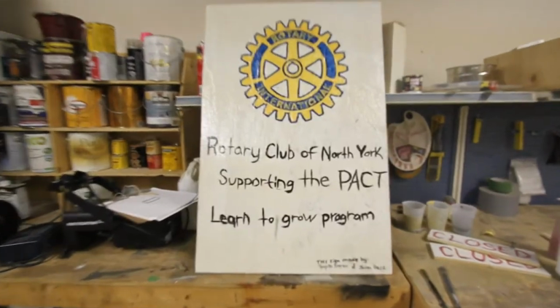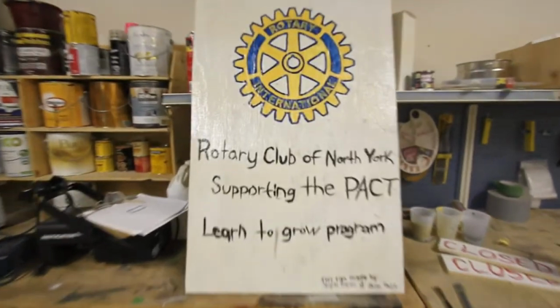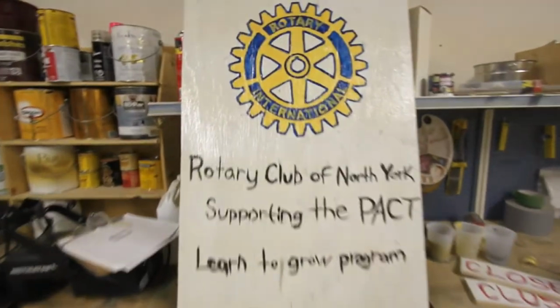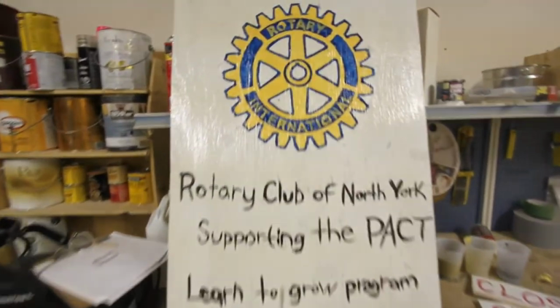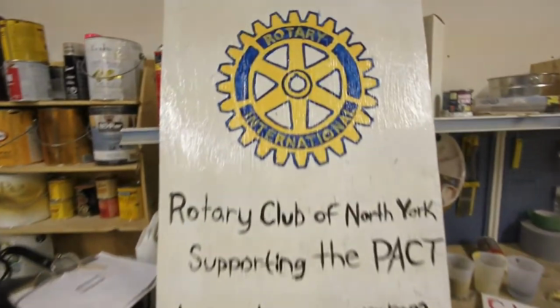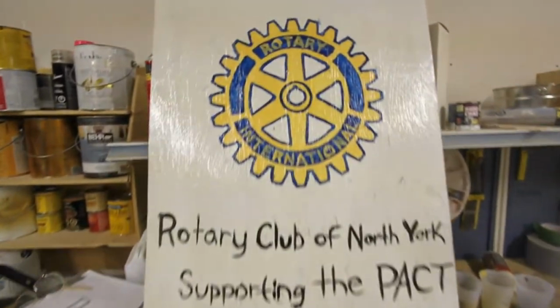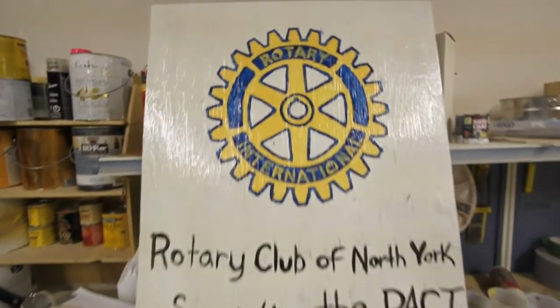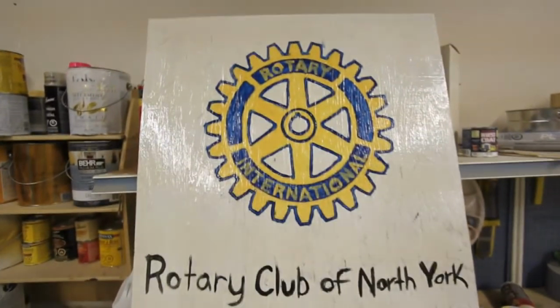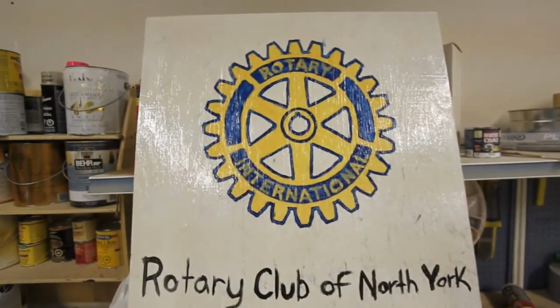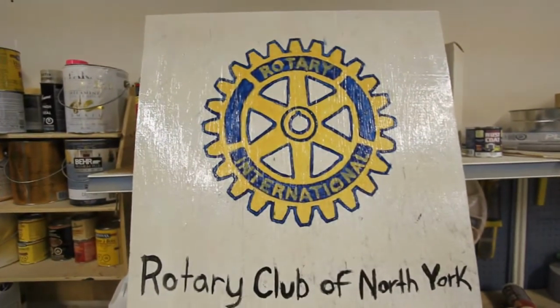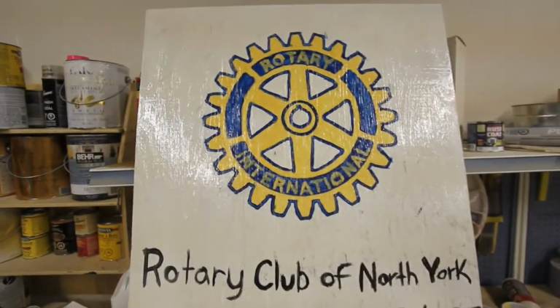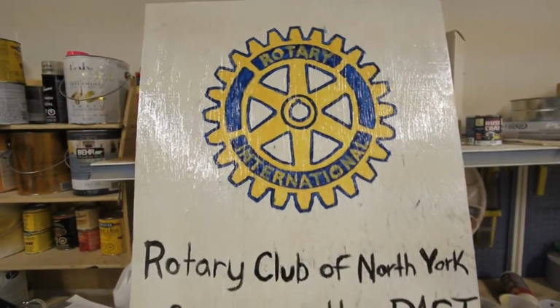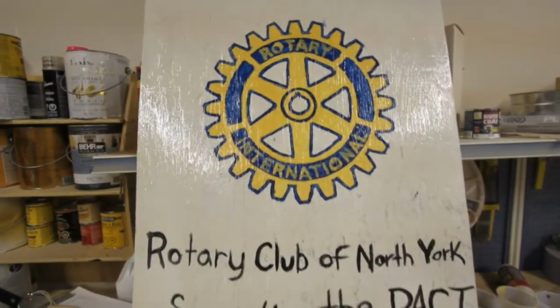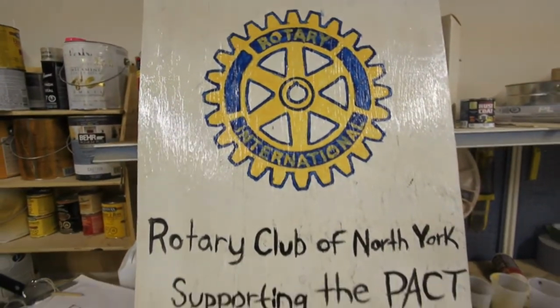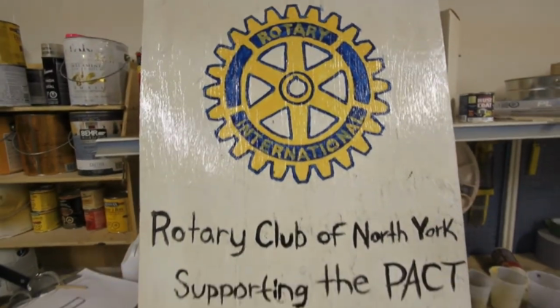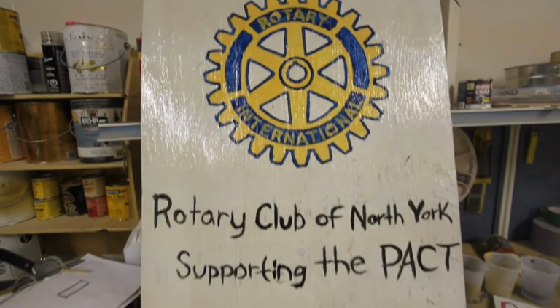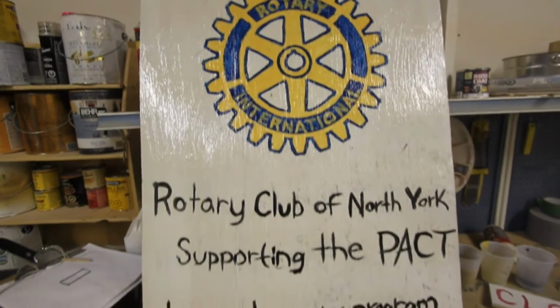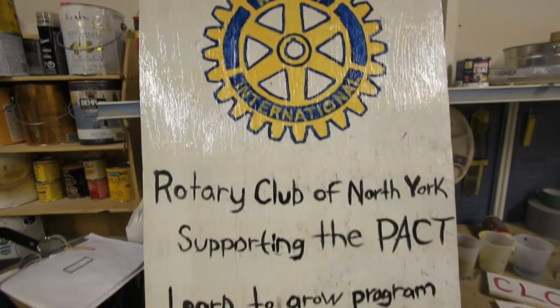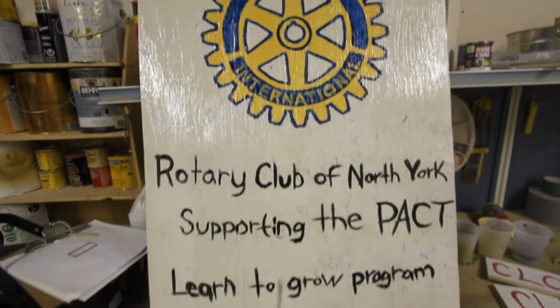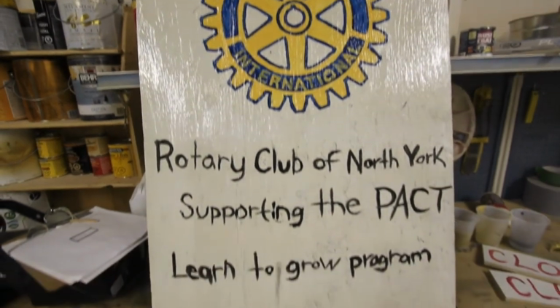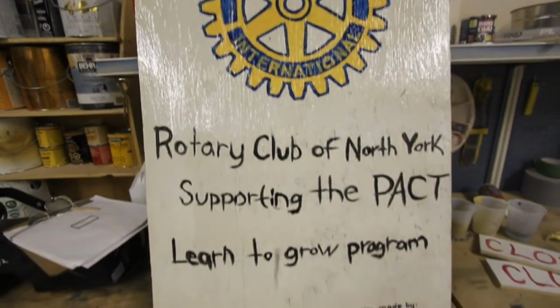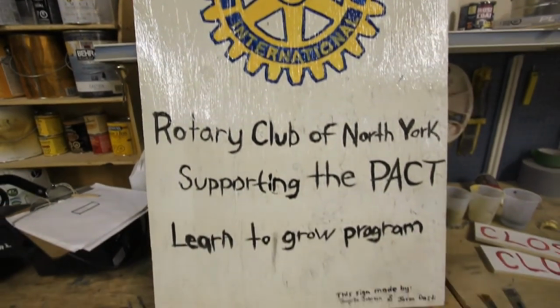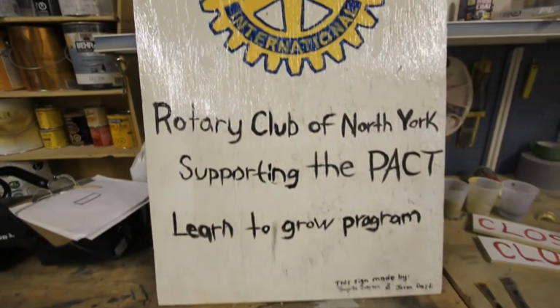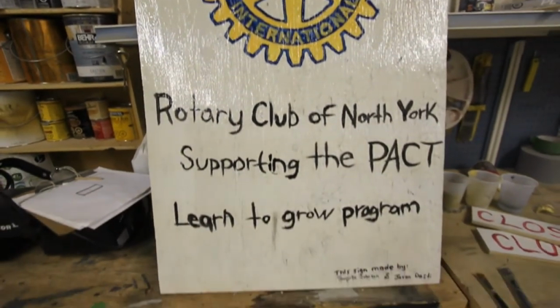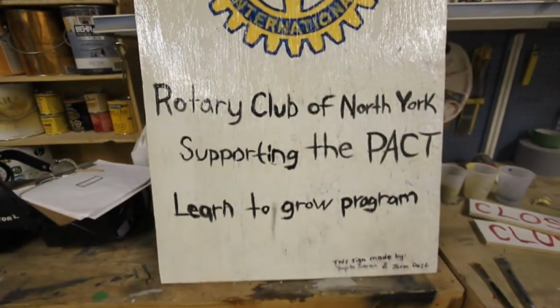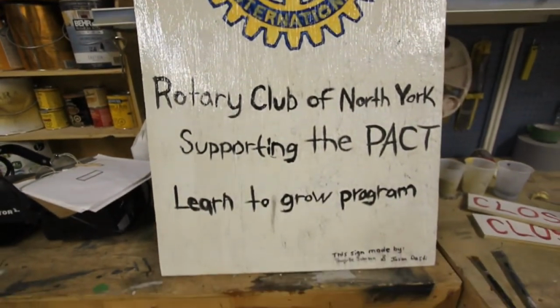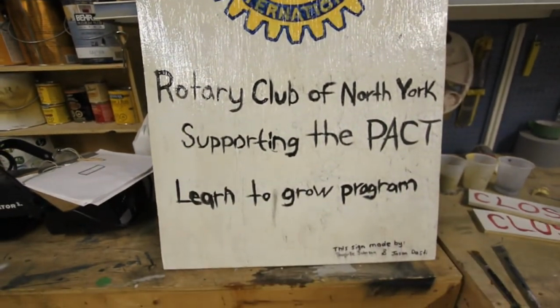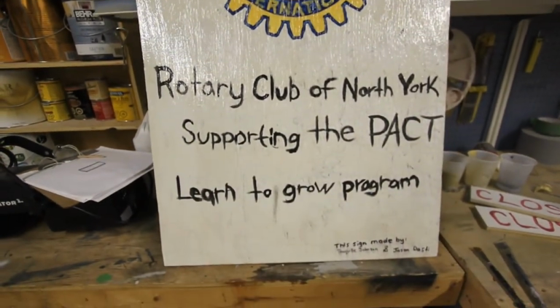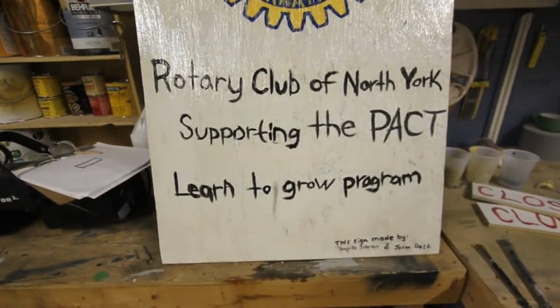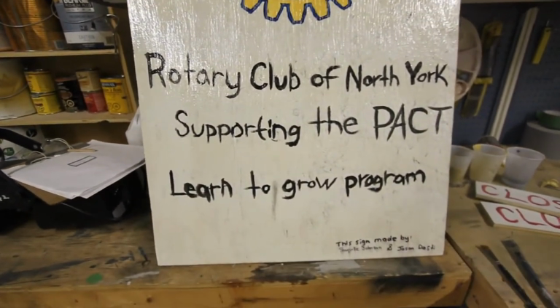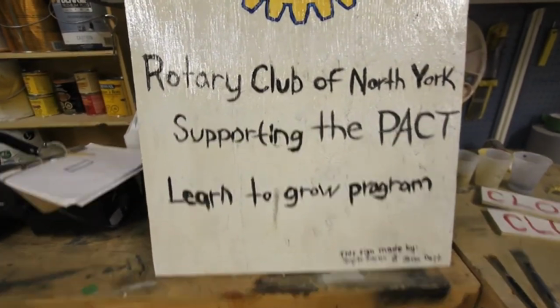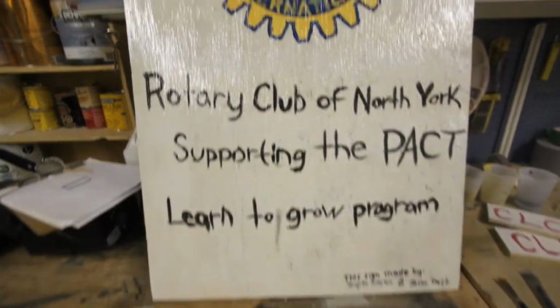Last thing we do, guys, is we put a sealer on it of urethane to protect from the weather.